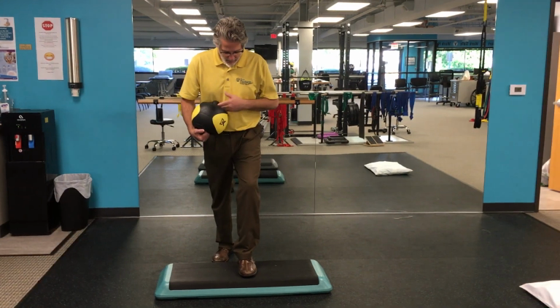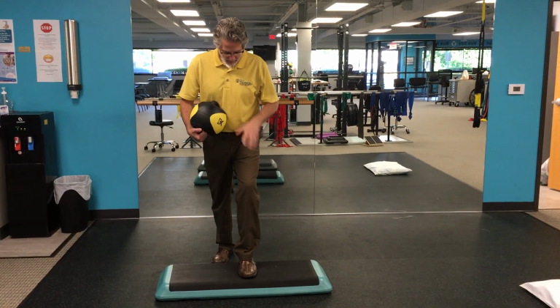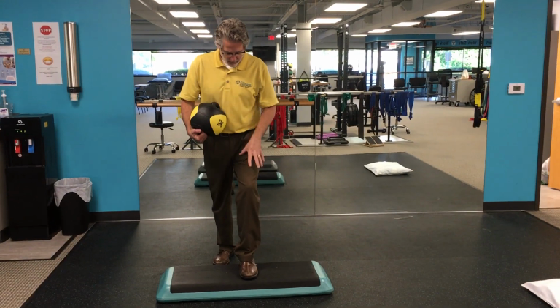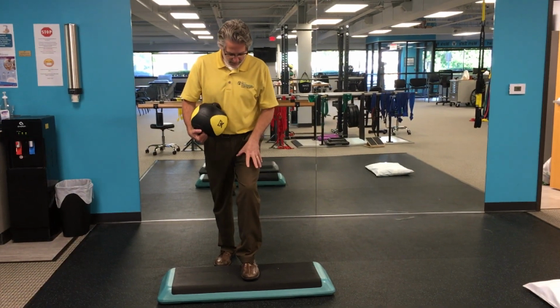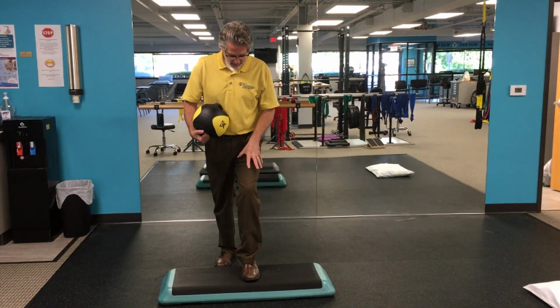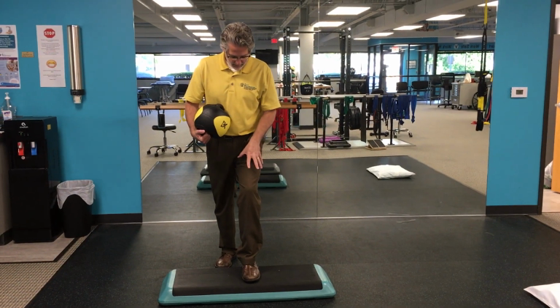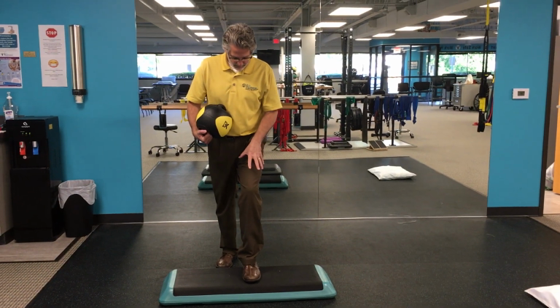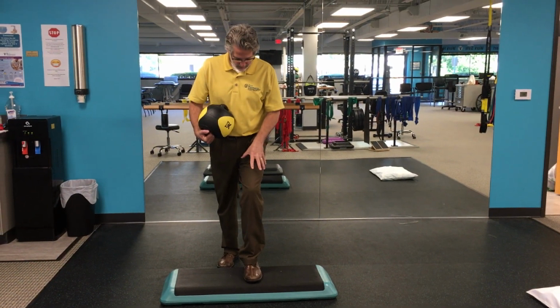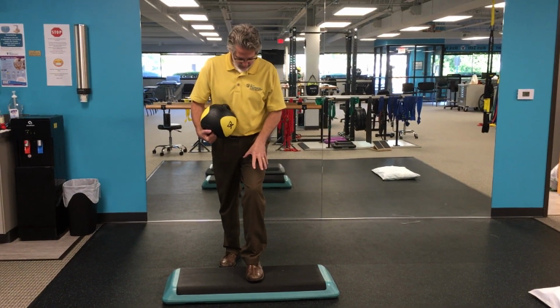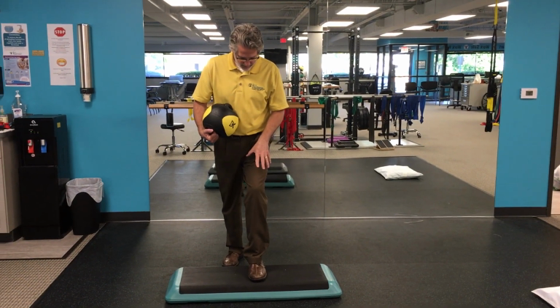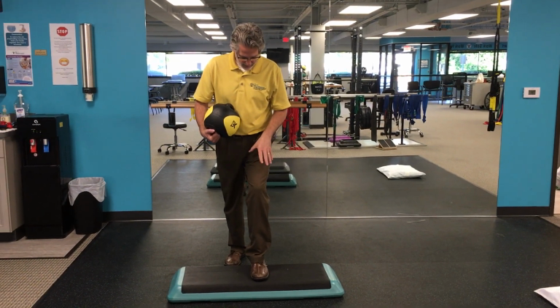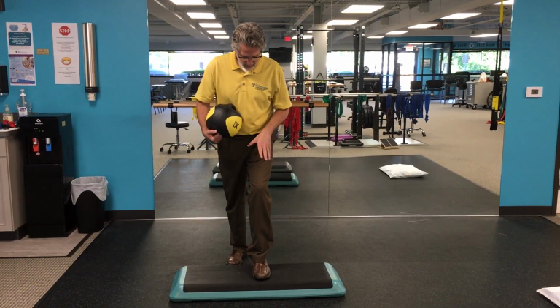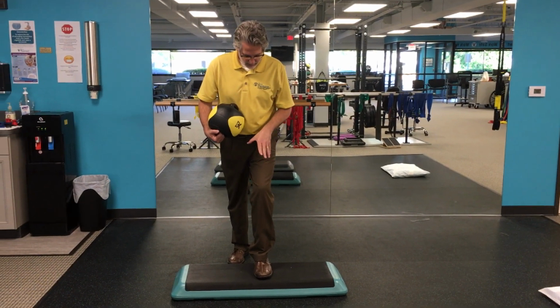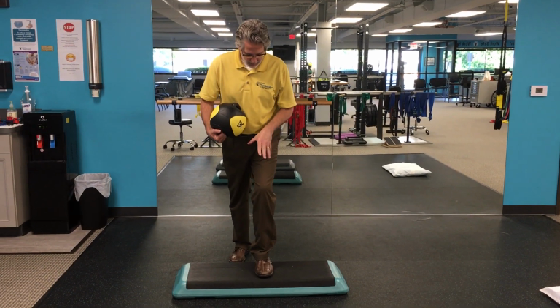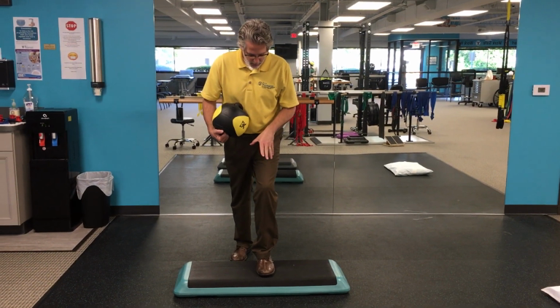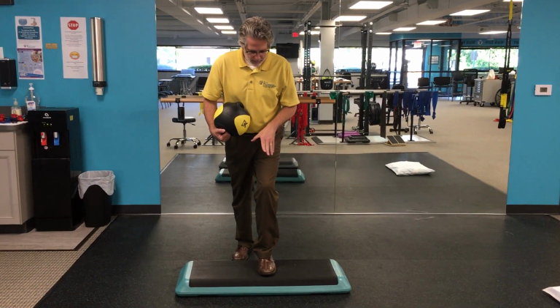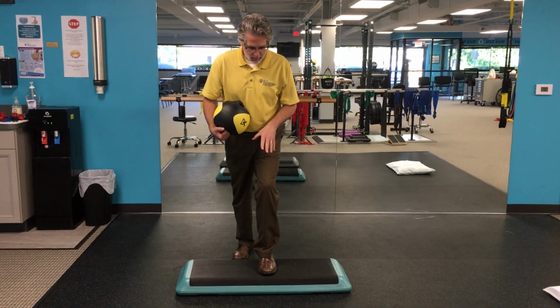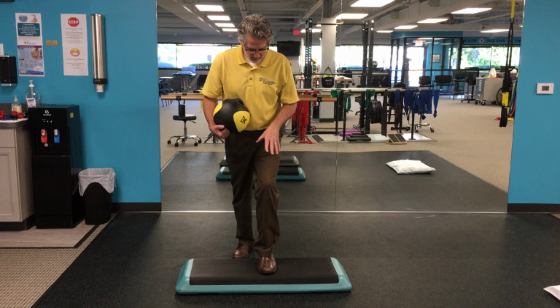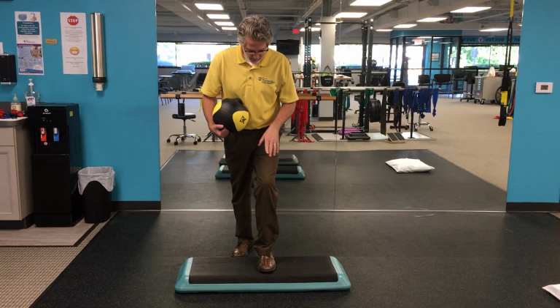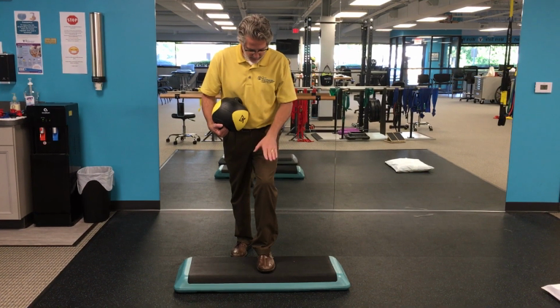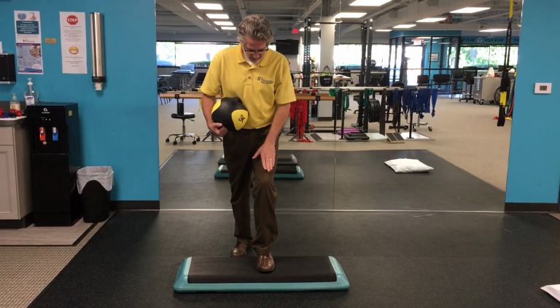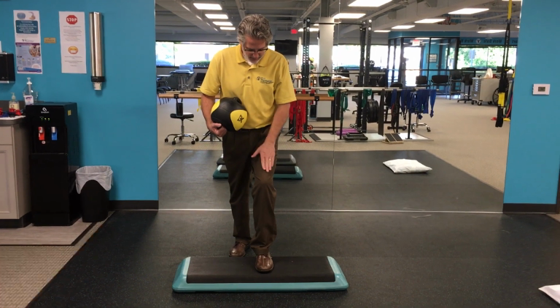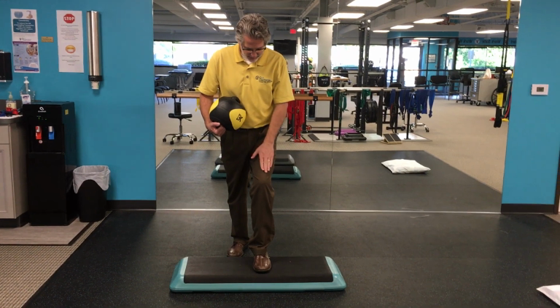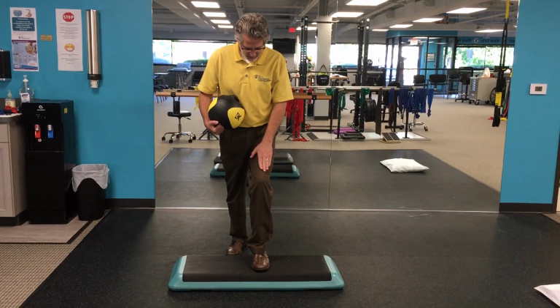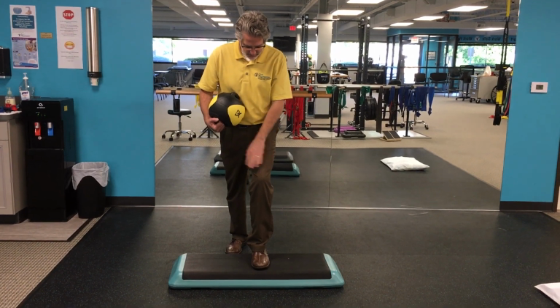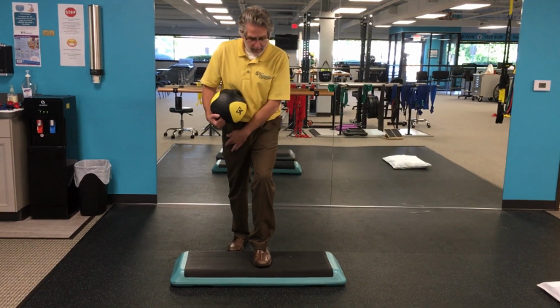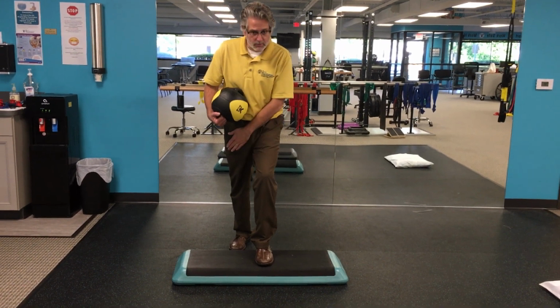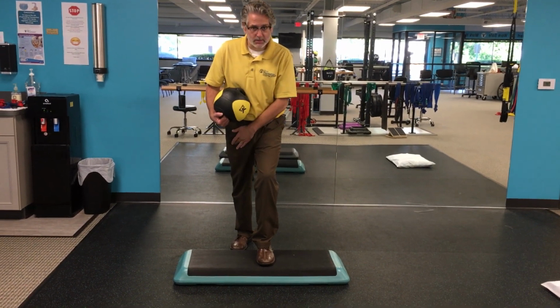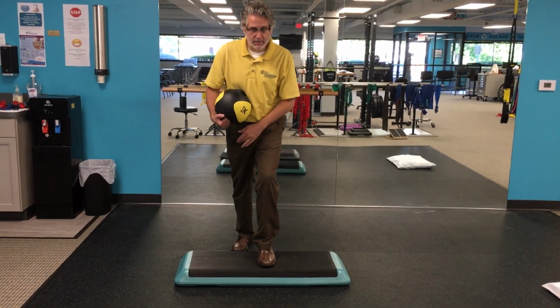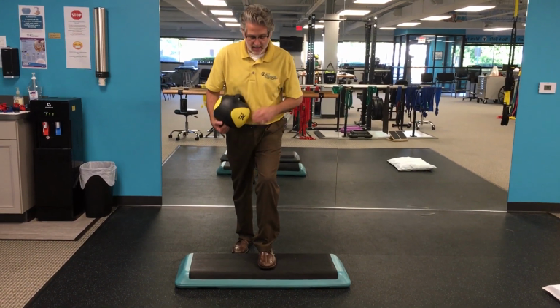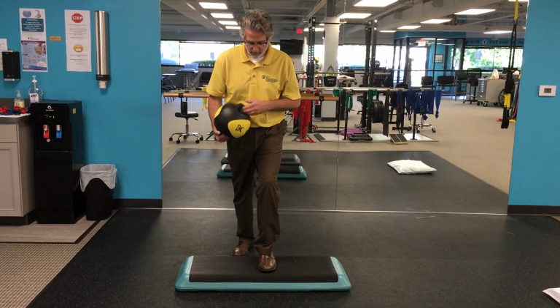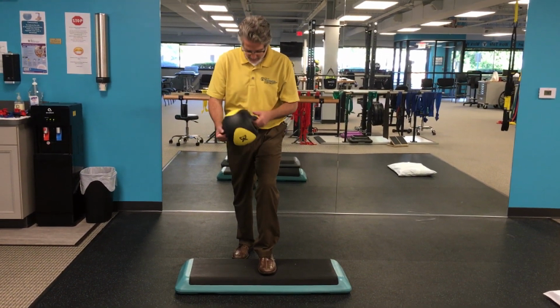Foot up on the step, load the ball of the foot on the up foot, as well as the down foot.